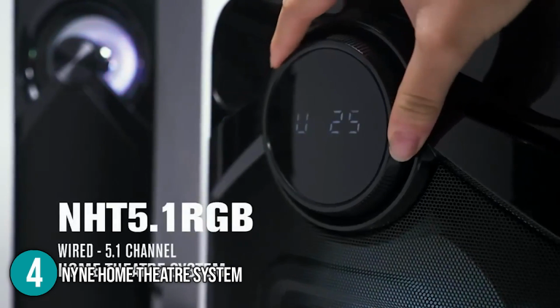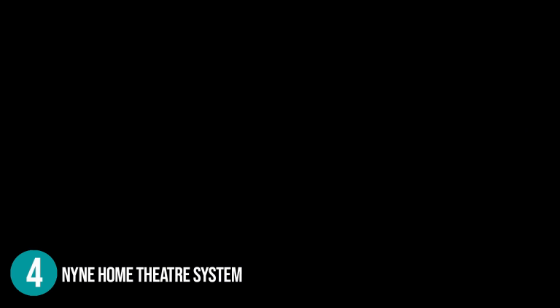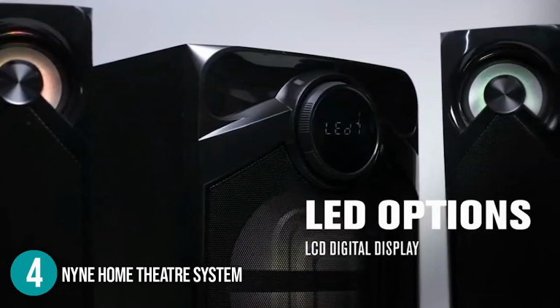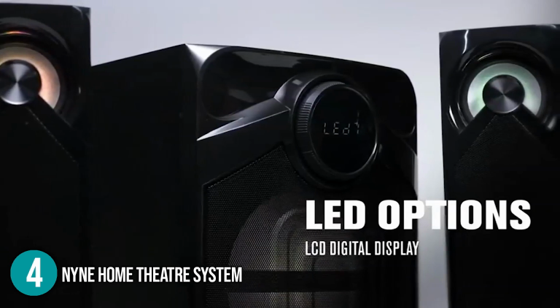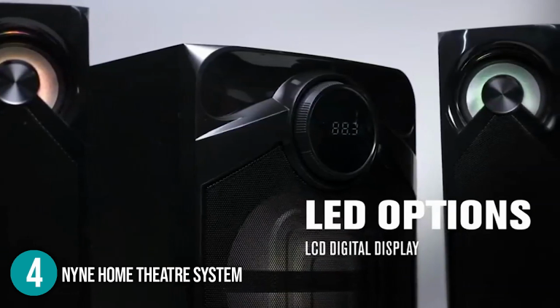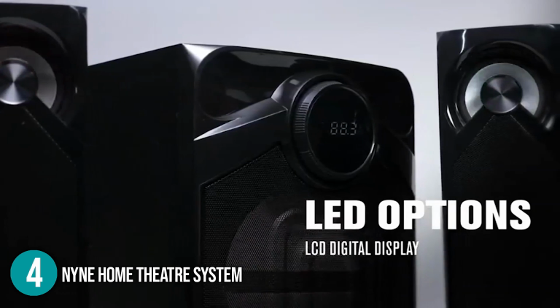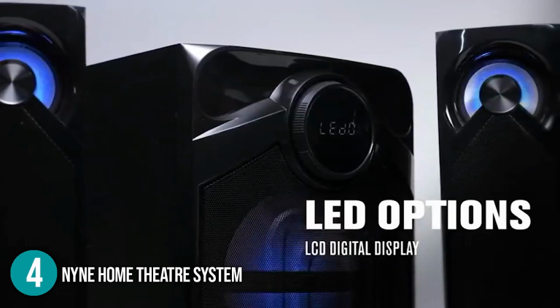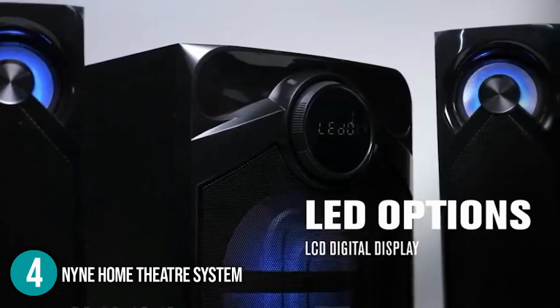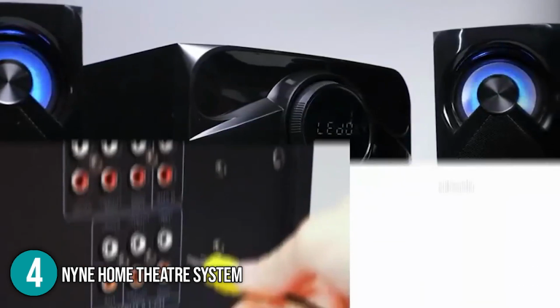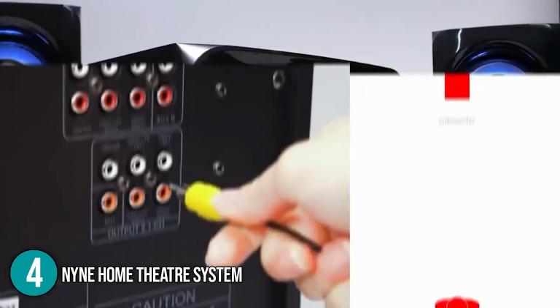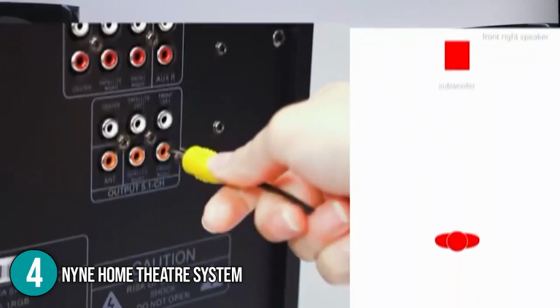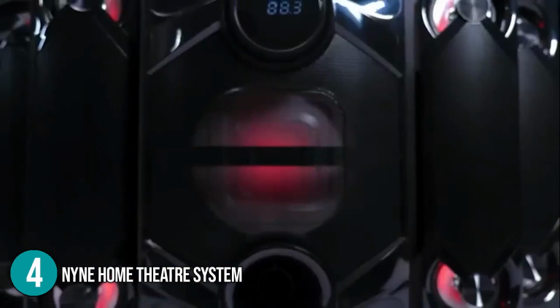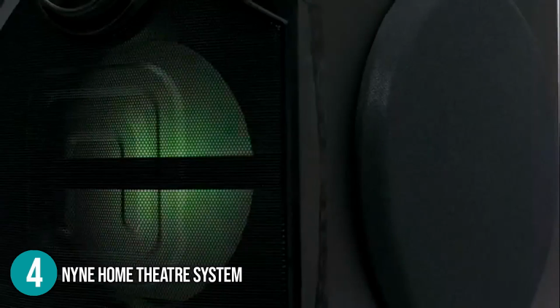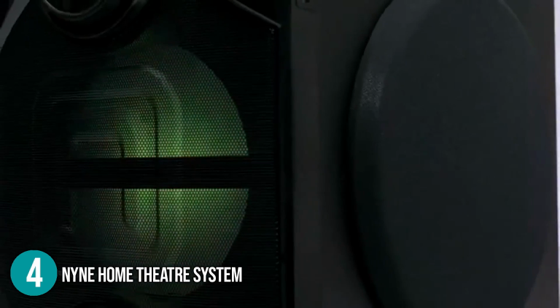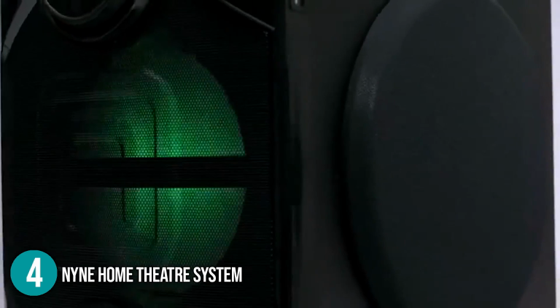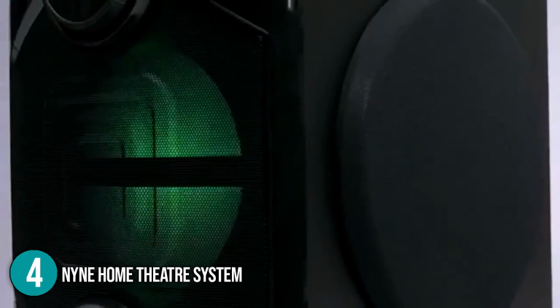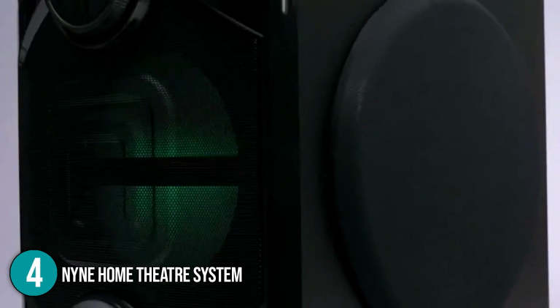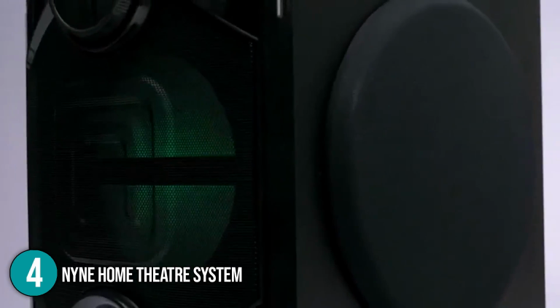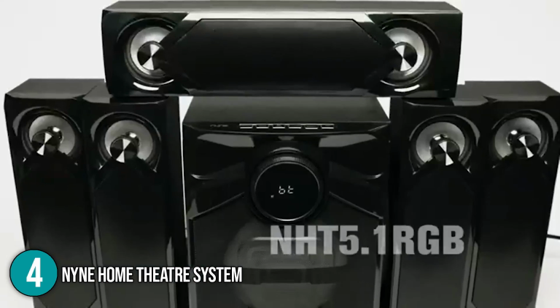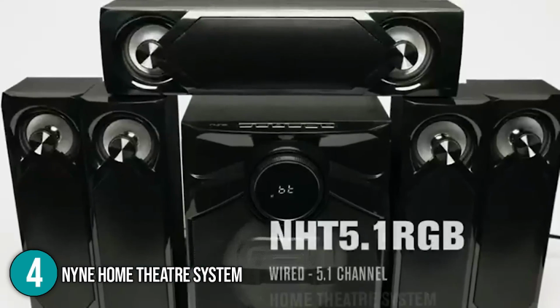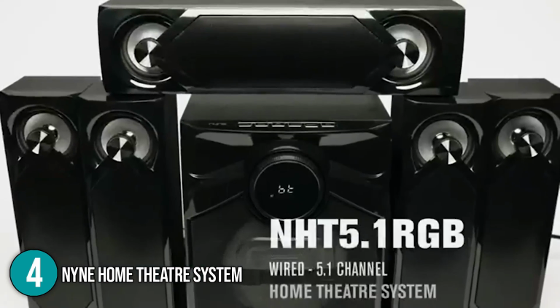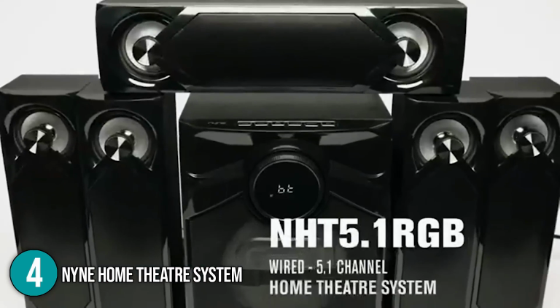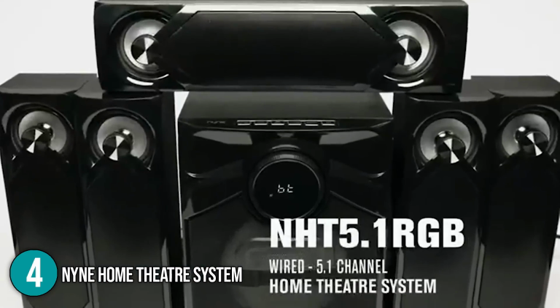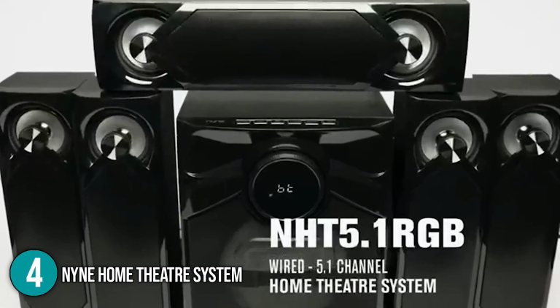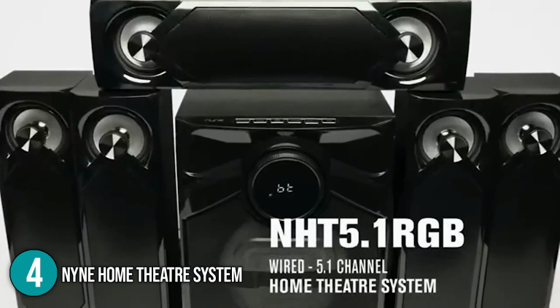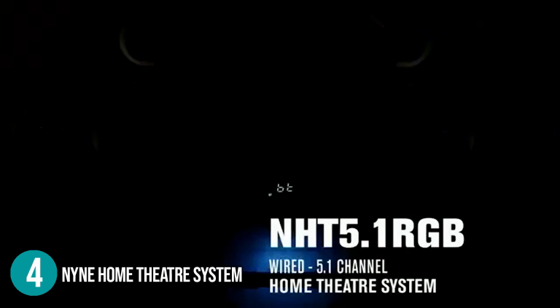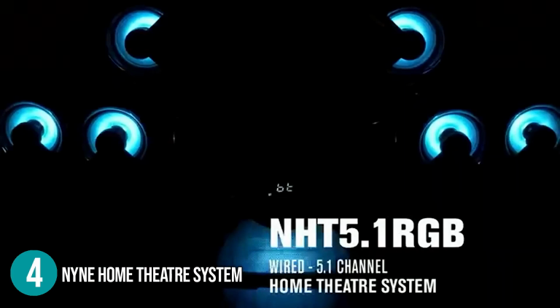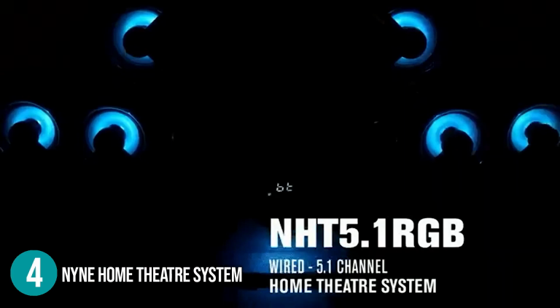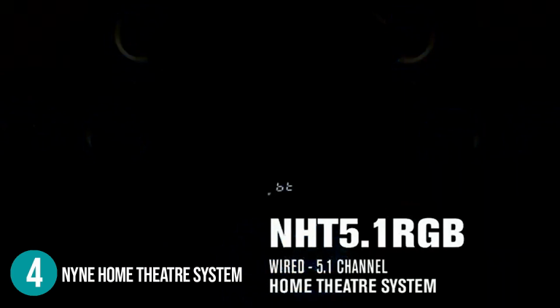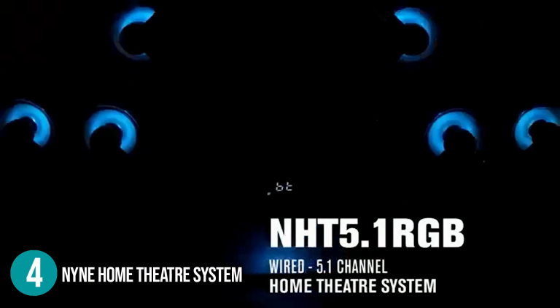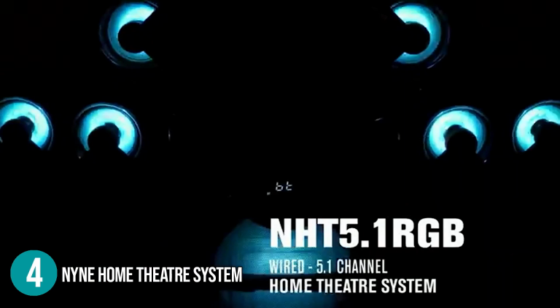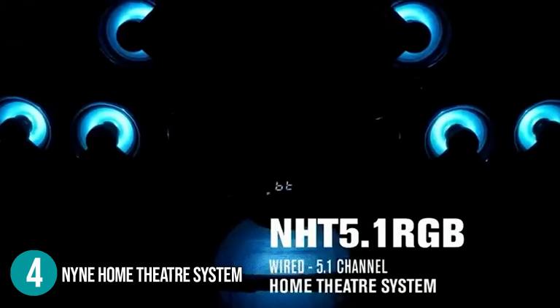This allowed us to enjoy our favorite tracks with remarkable audio quality, which is why we placed this home theater system in the number 4 spot.